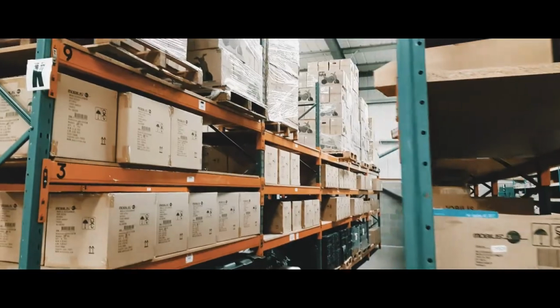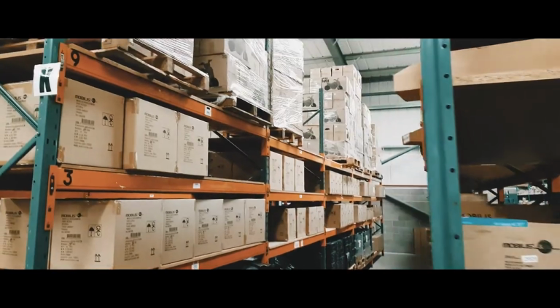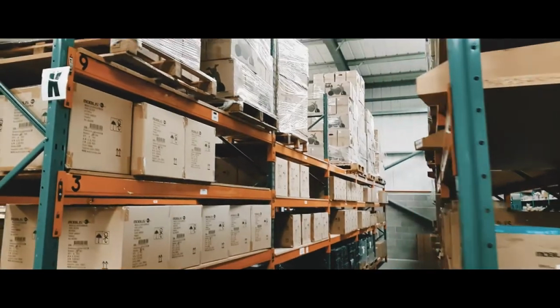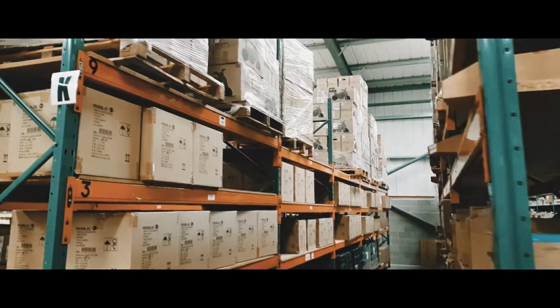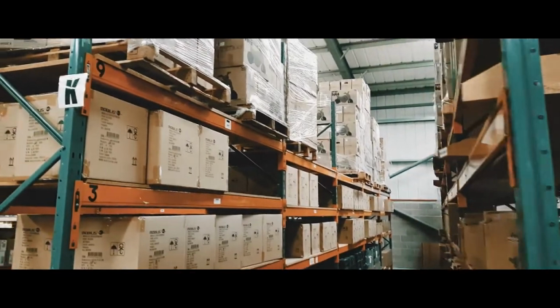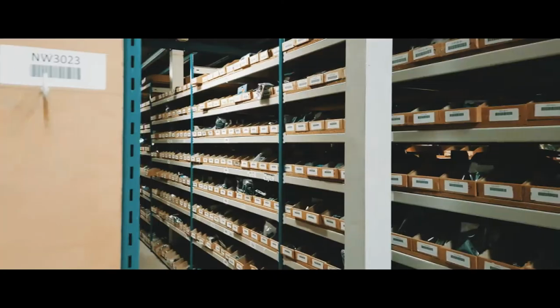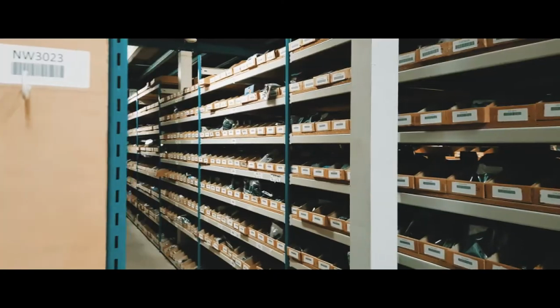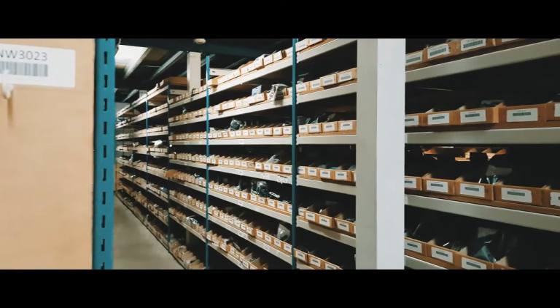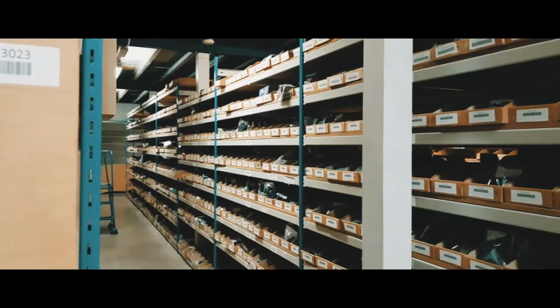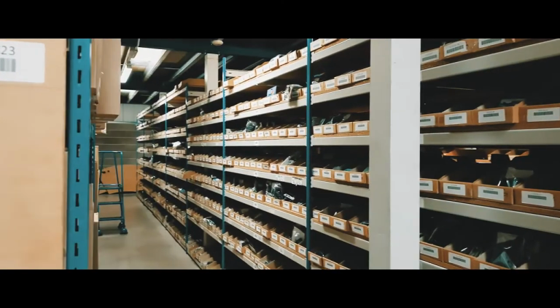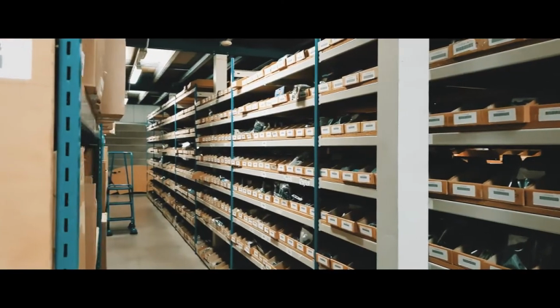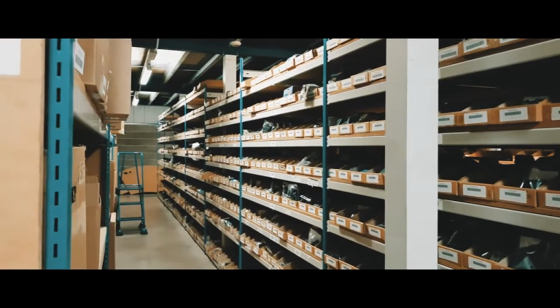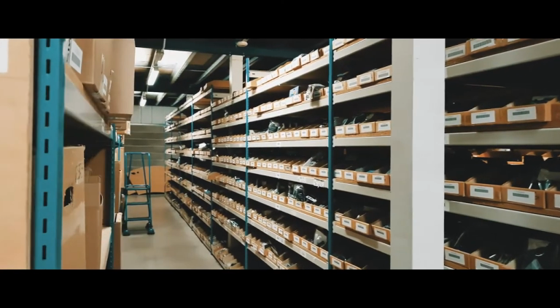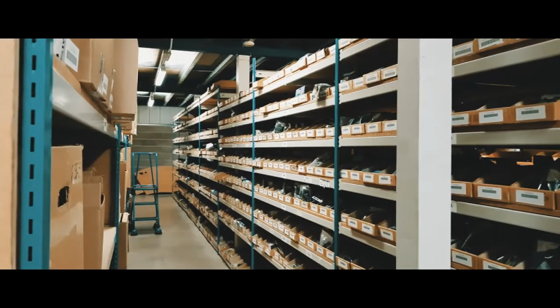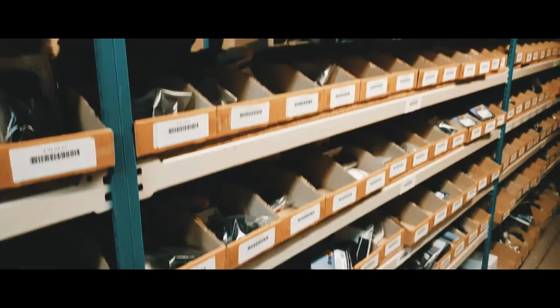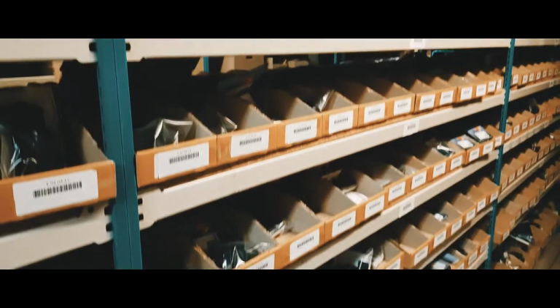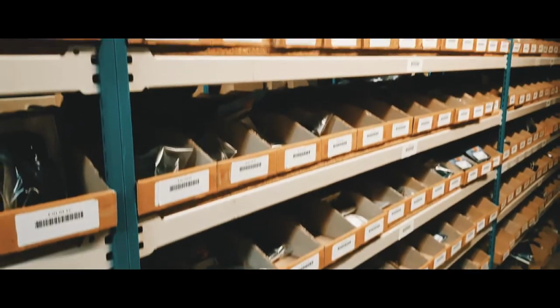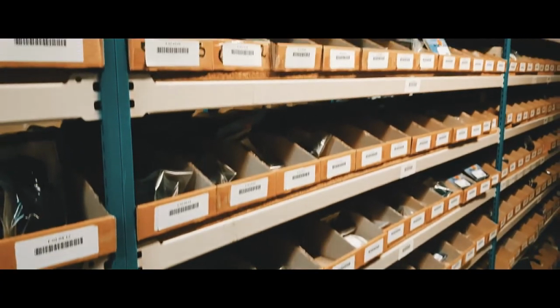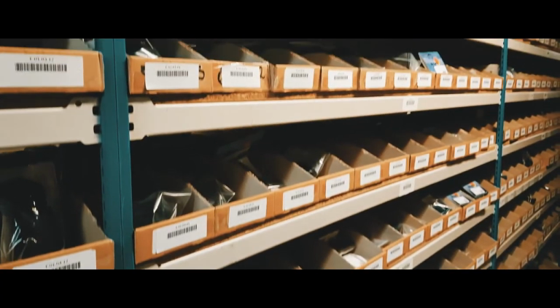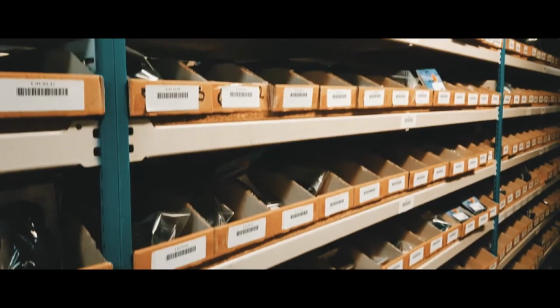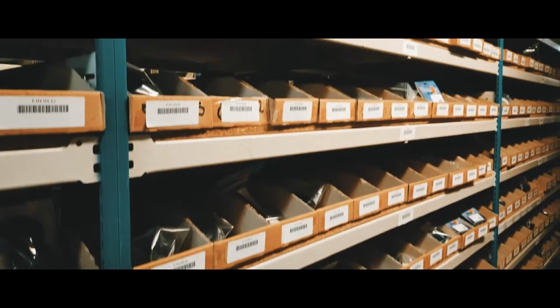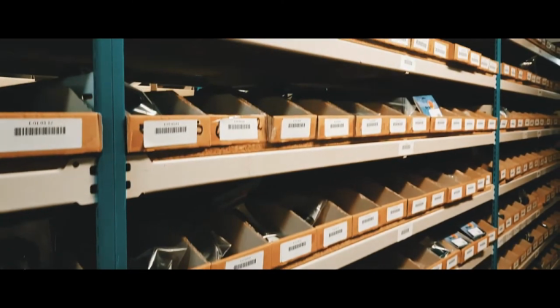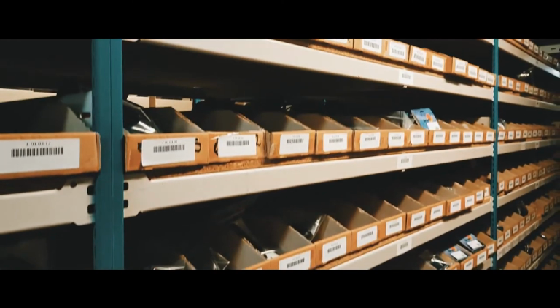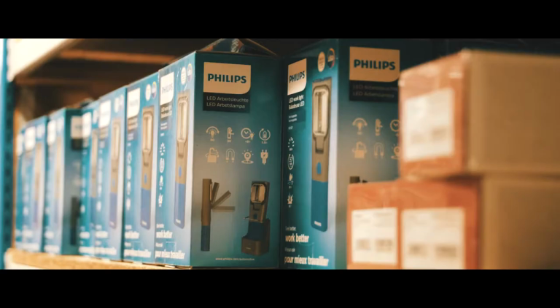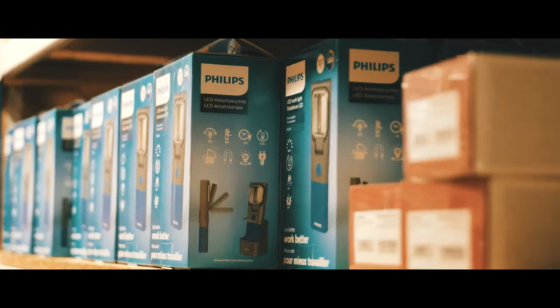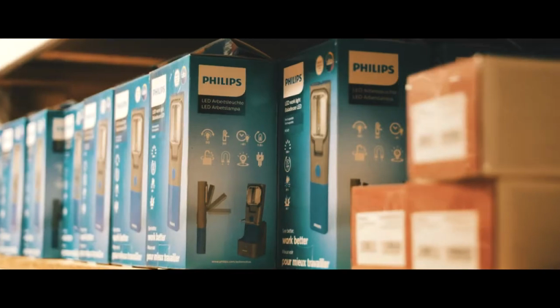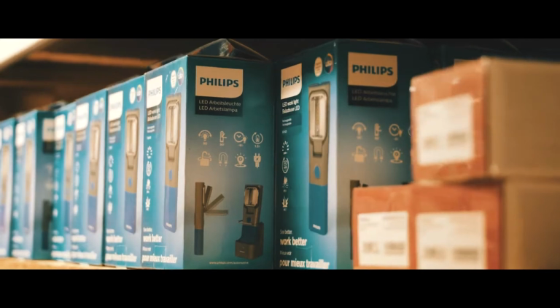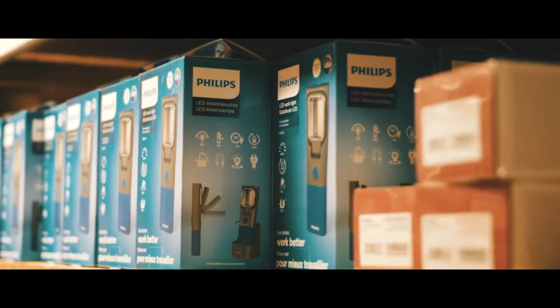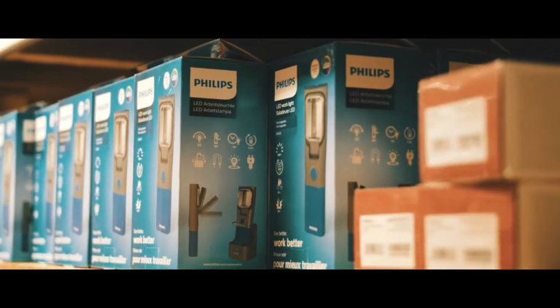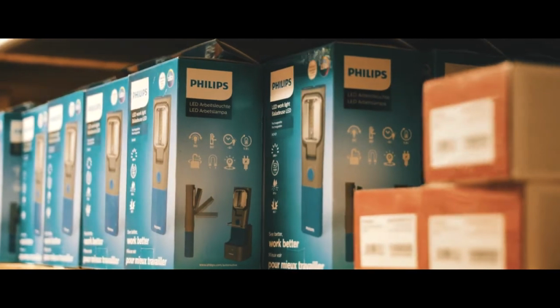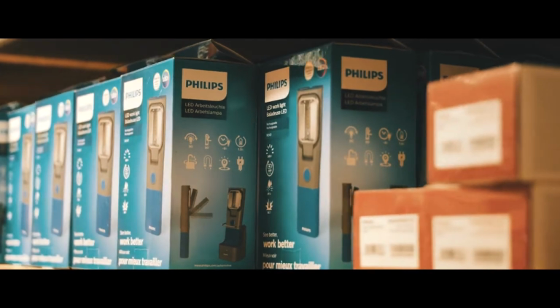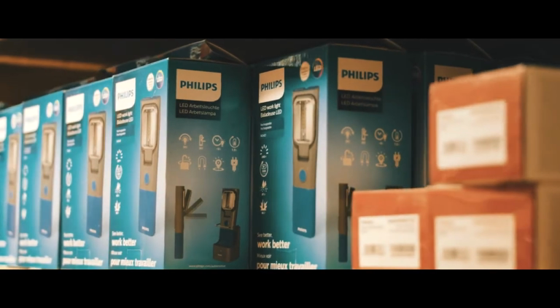Our warehouse management system, Lisa, from the start was an 80% fit for what we wanted. It was a small bit of customisation.